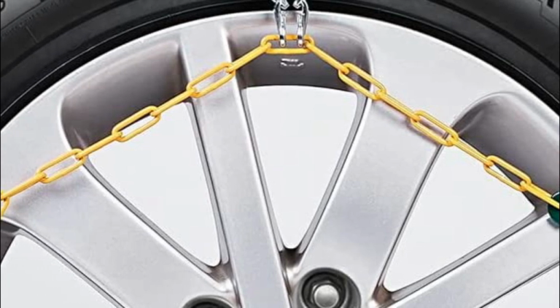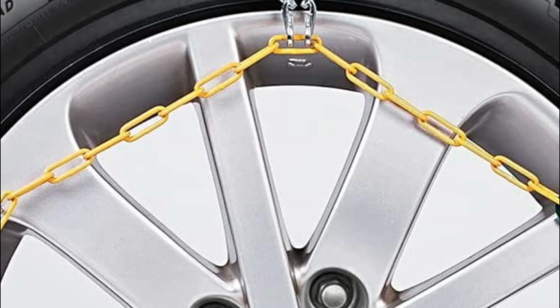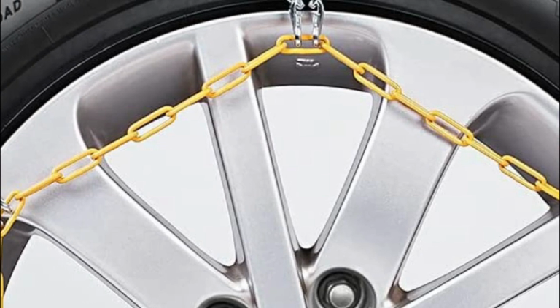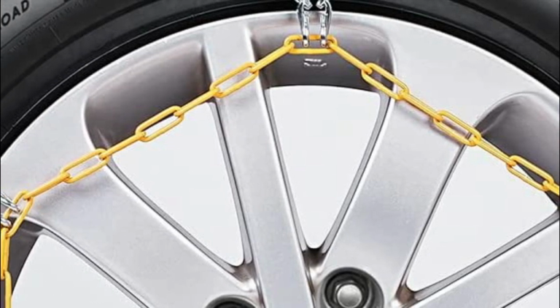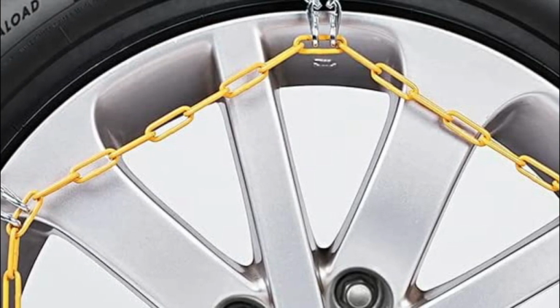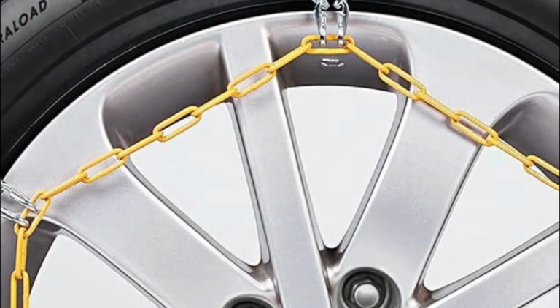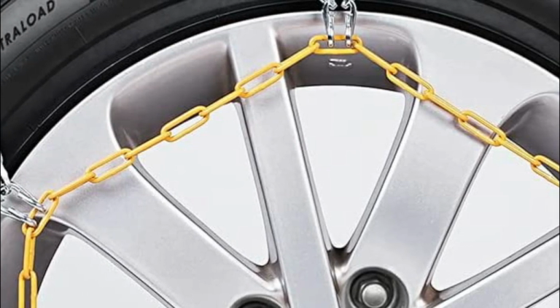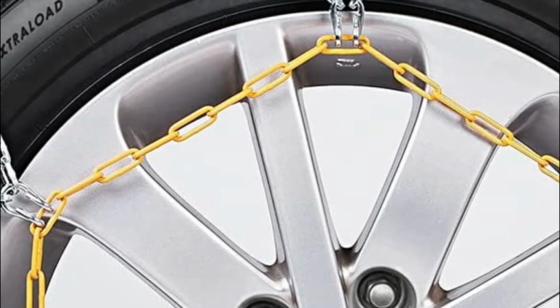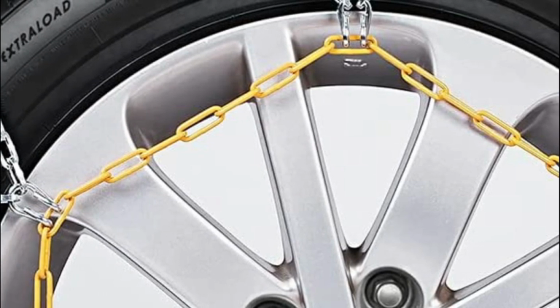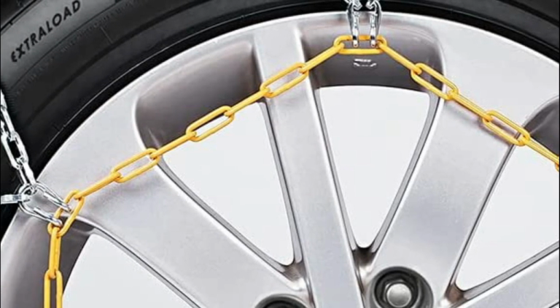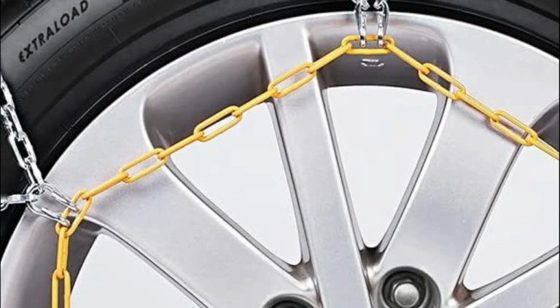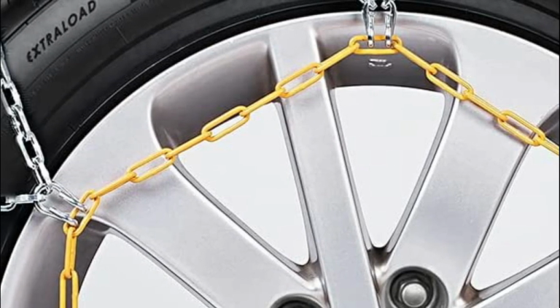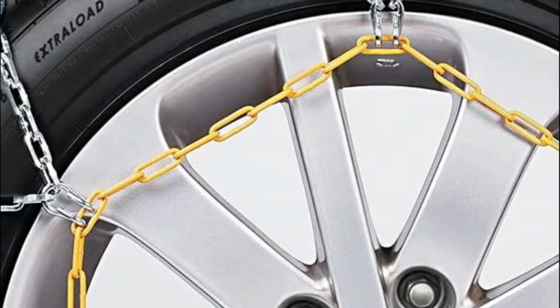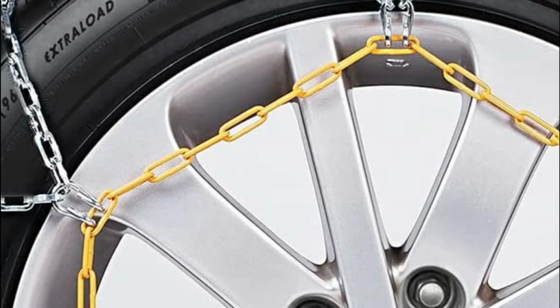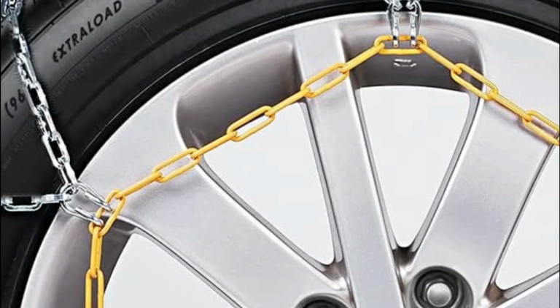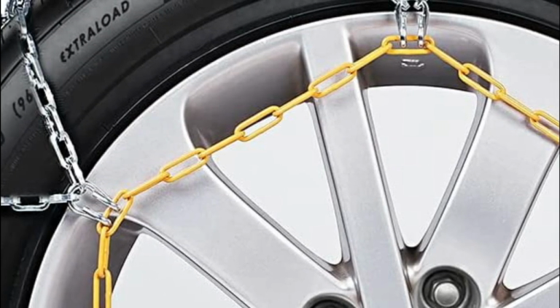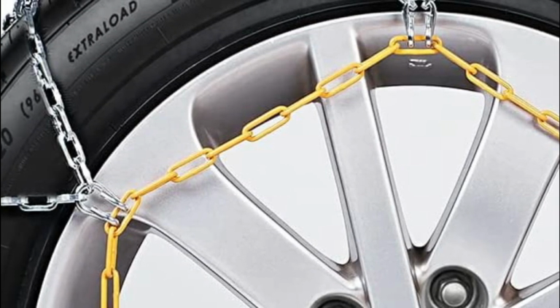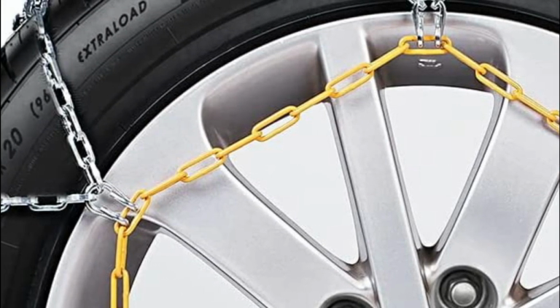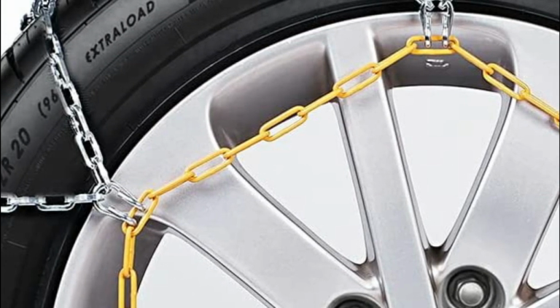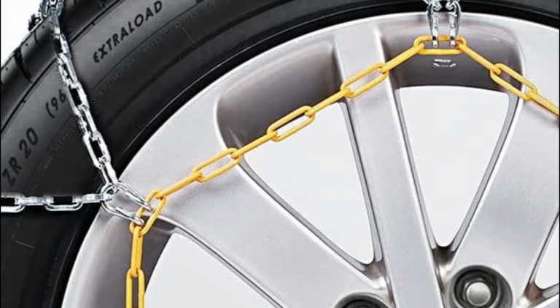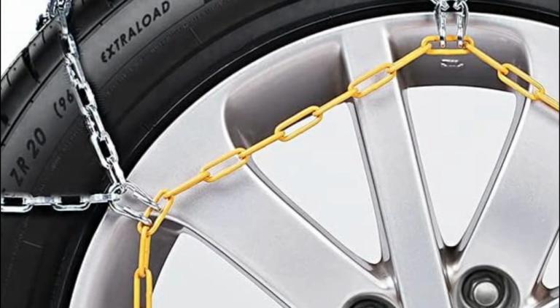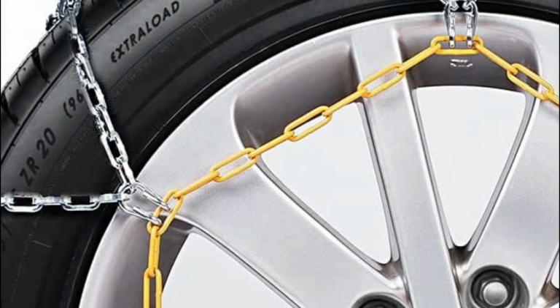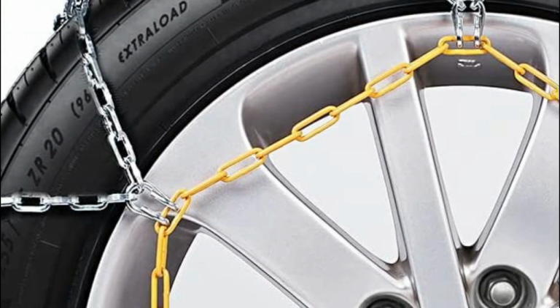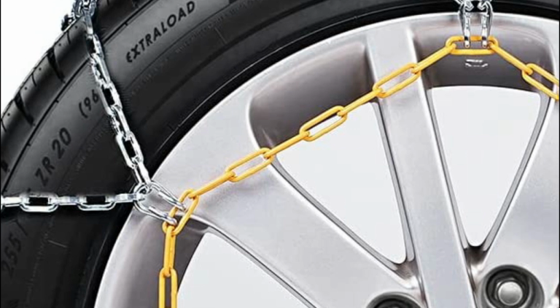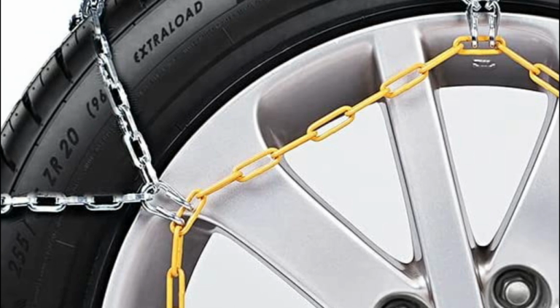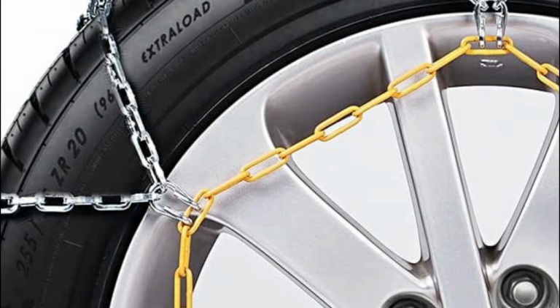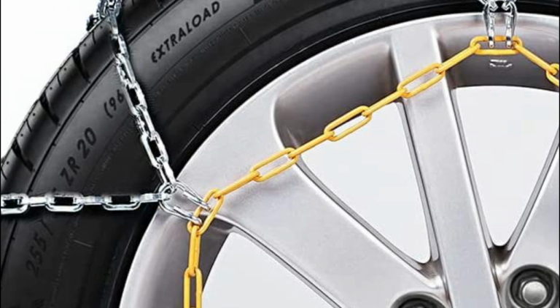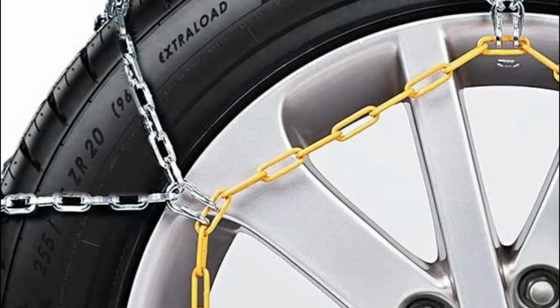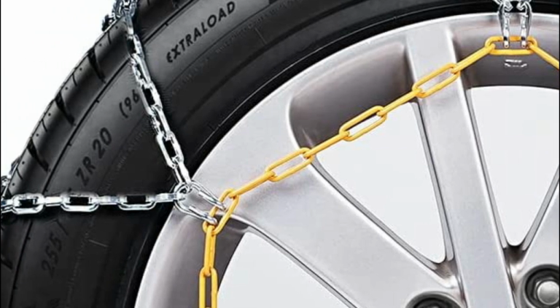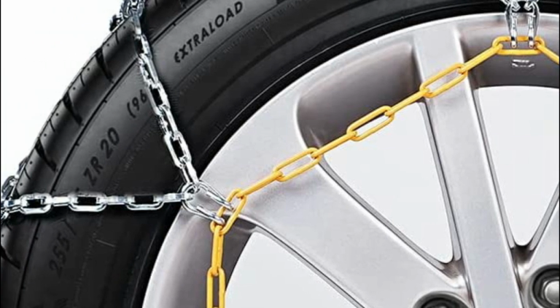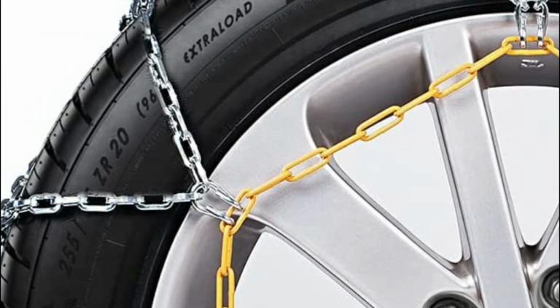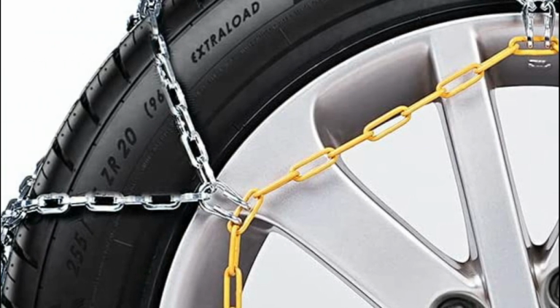To ensure the longest life and performance, the tire chains should be fitted as tight as feasible.